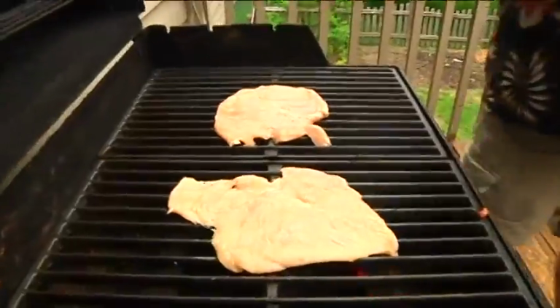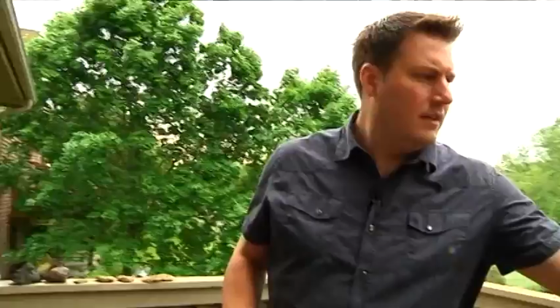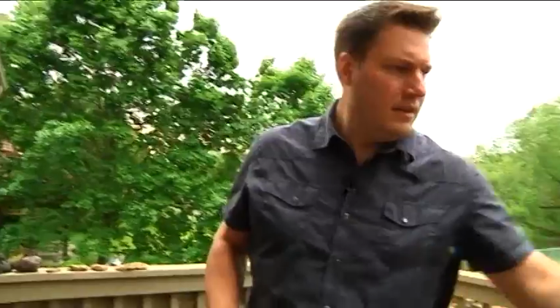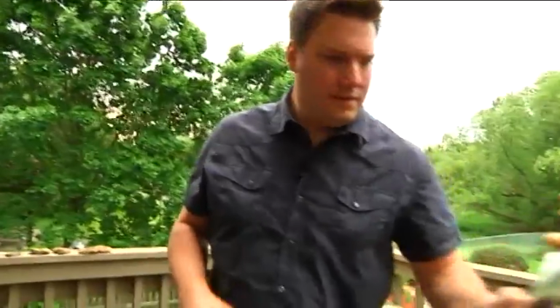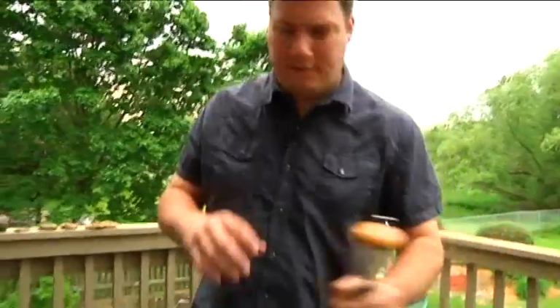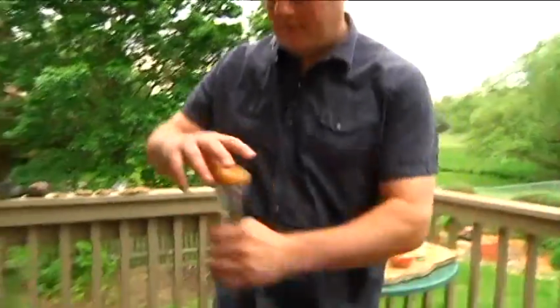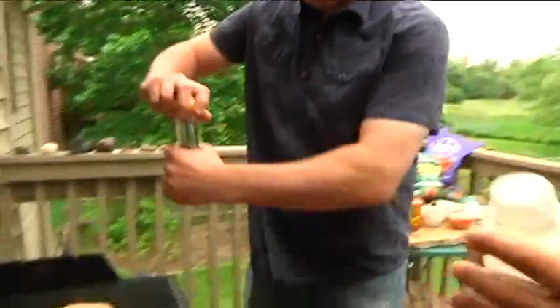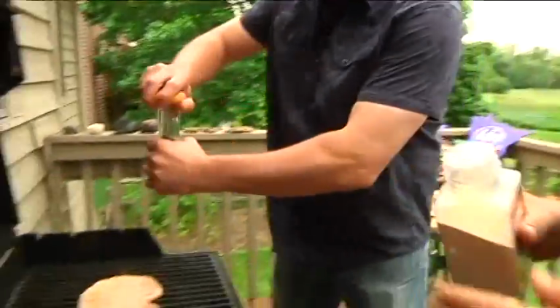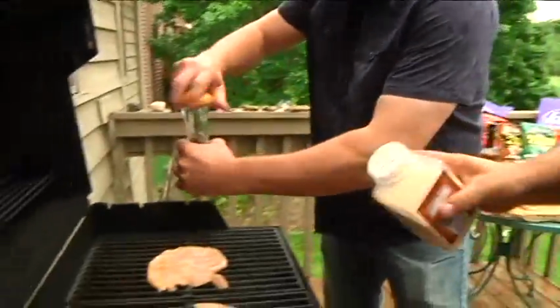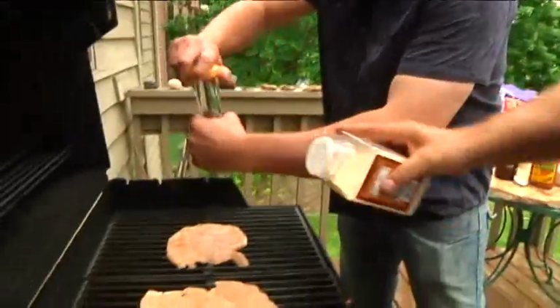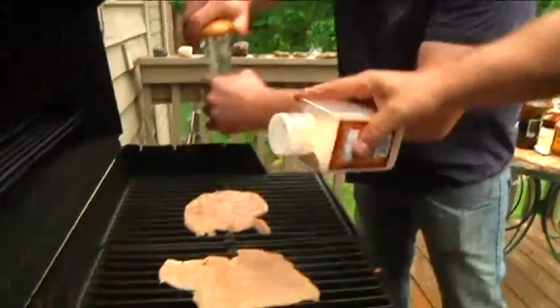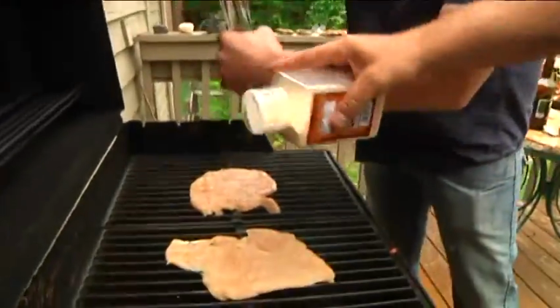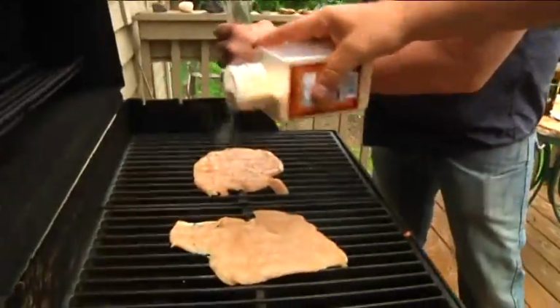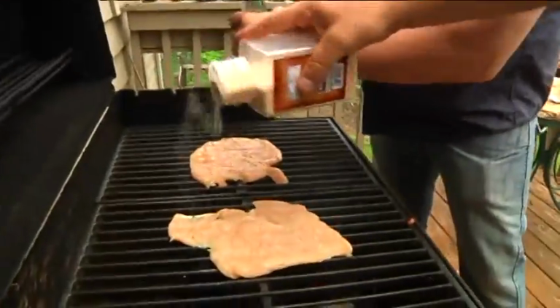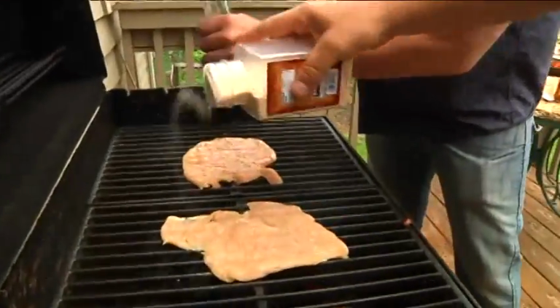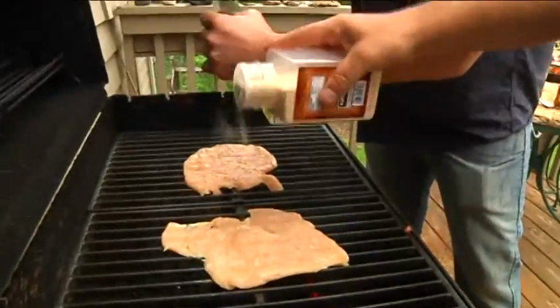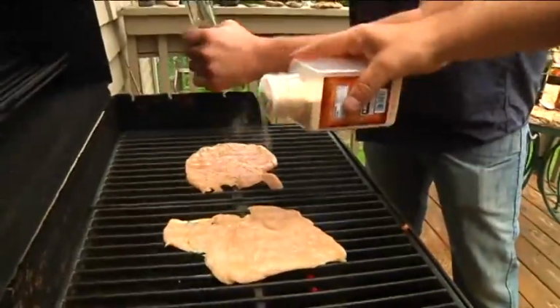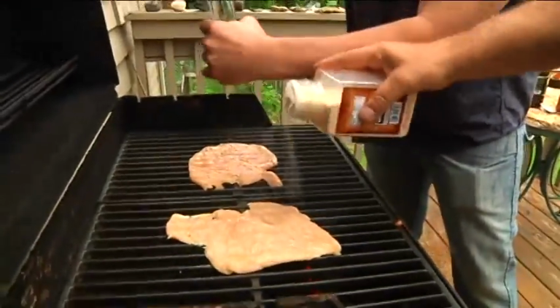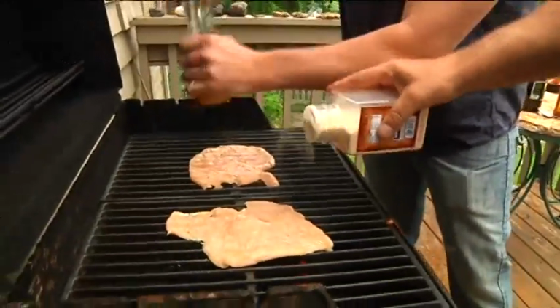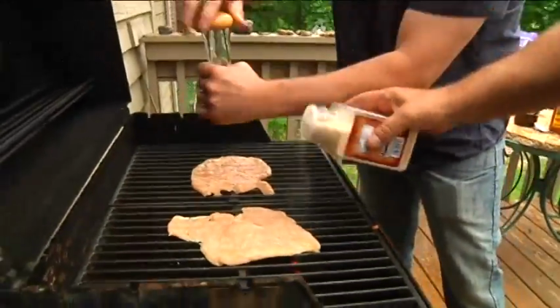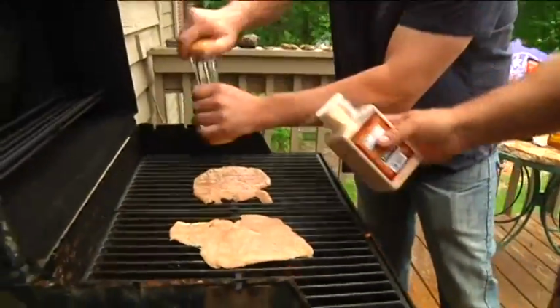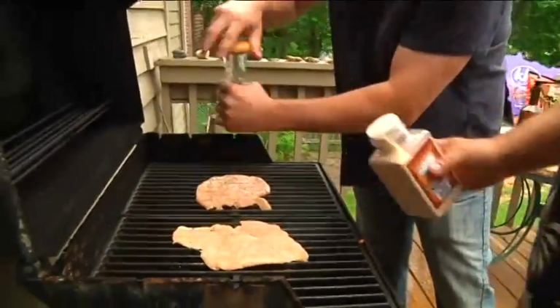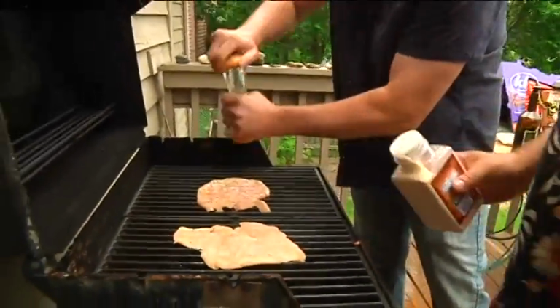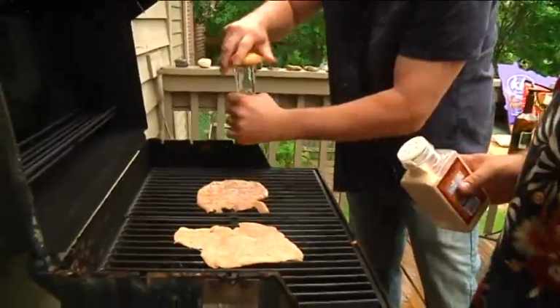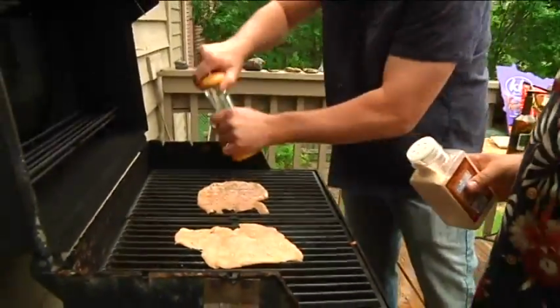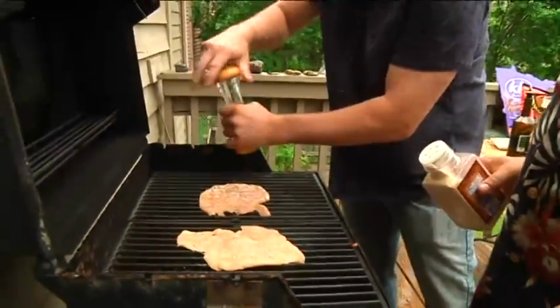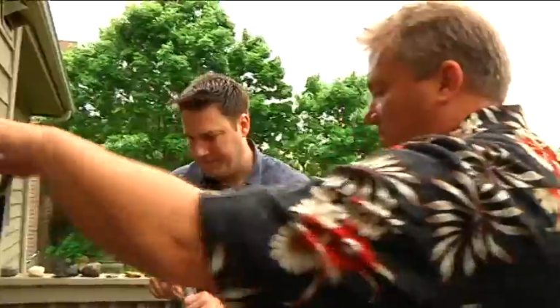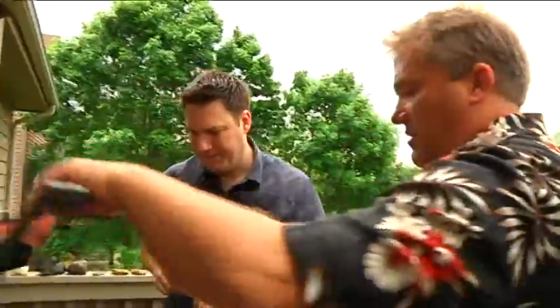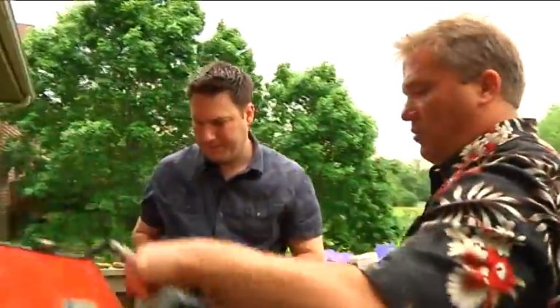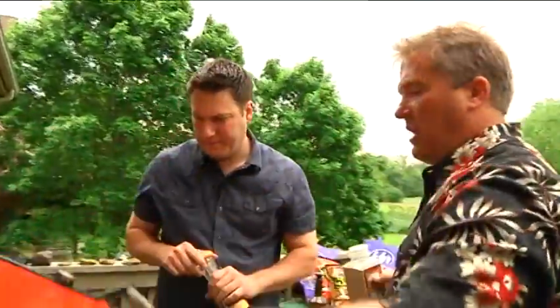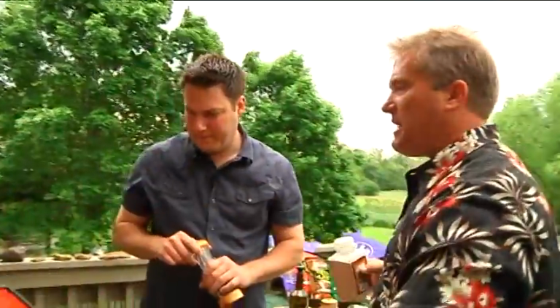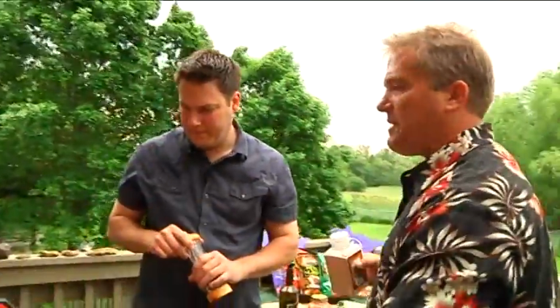Is that with the pepper? Fresh pepper, yeah. Garlic salt. About one minute.